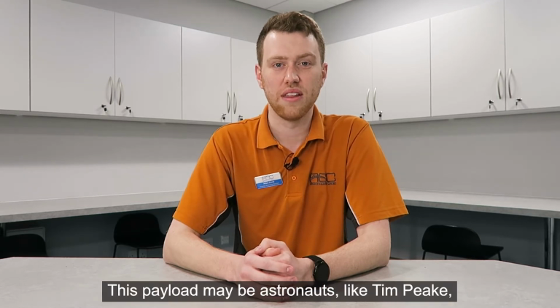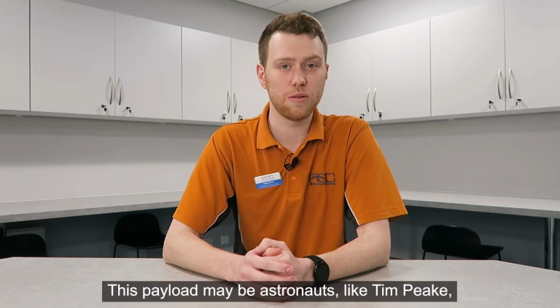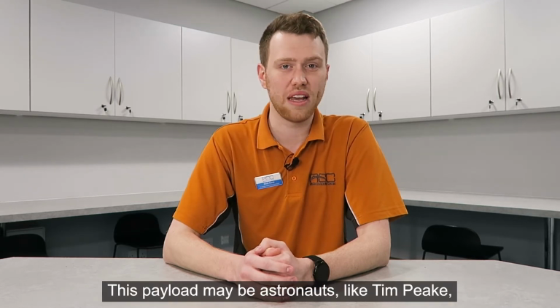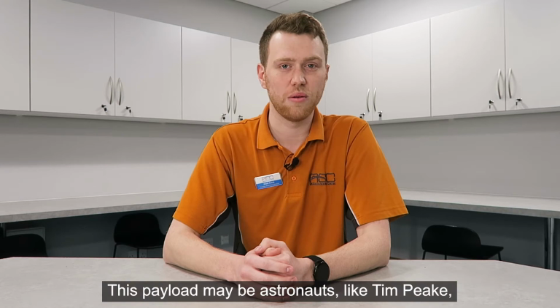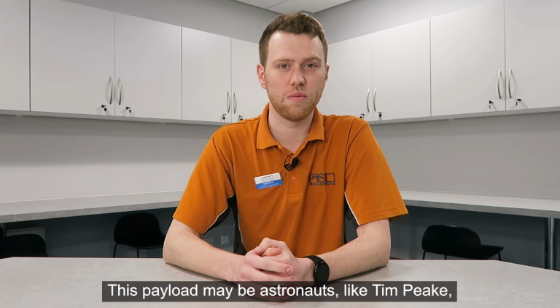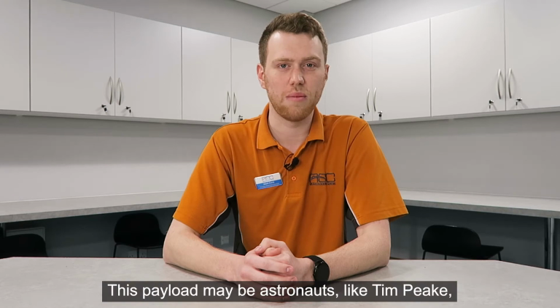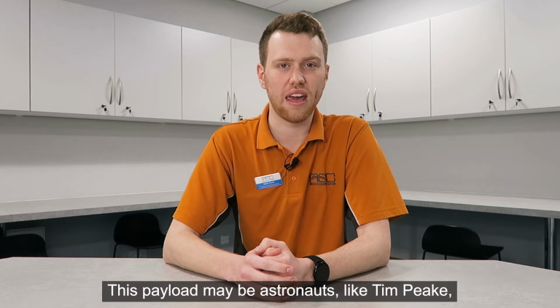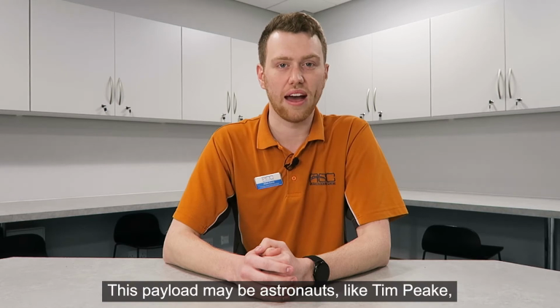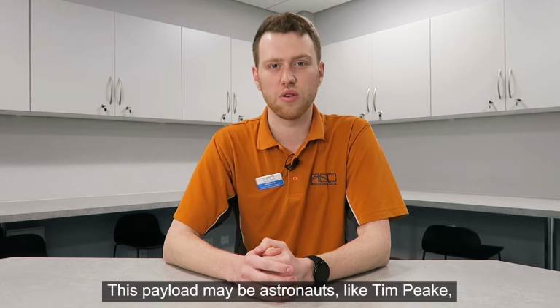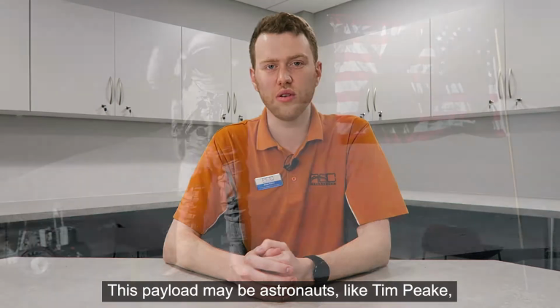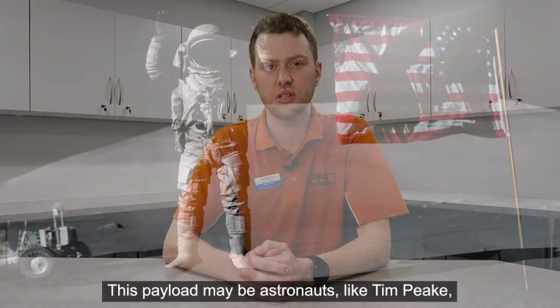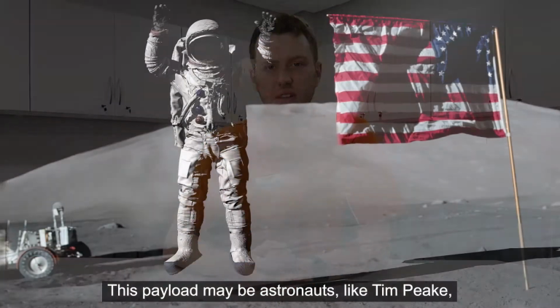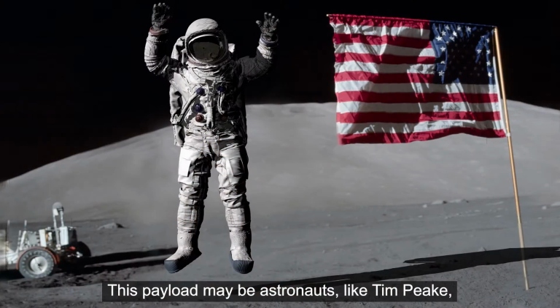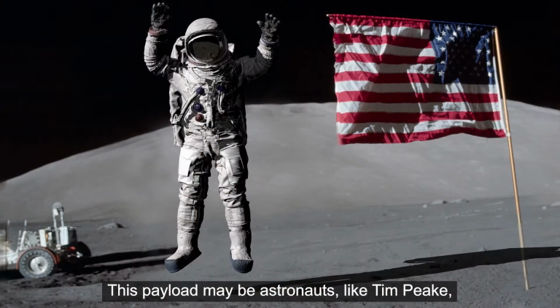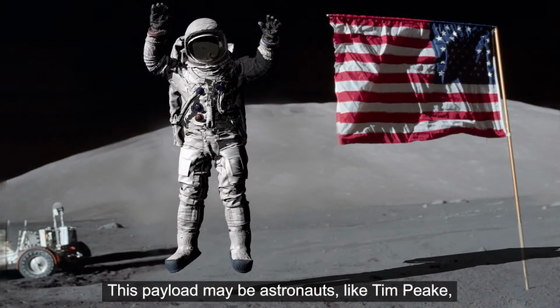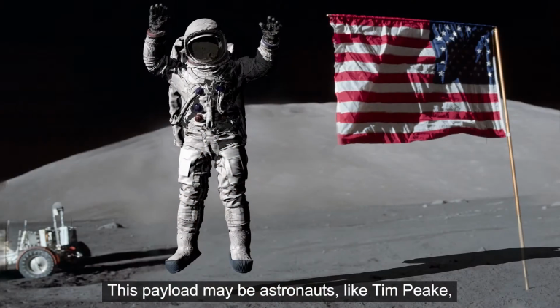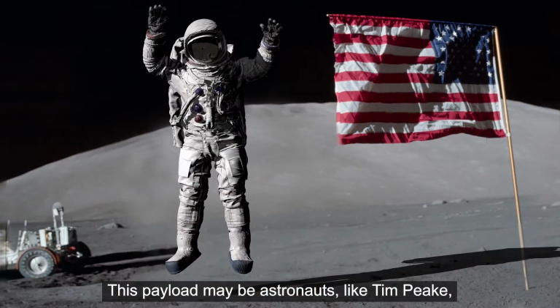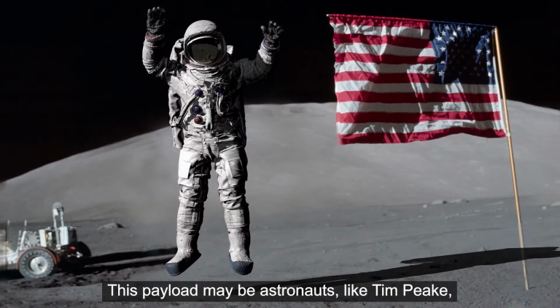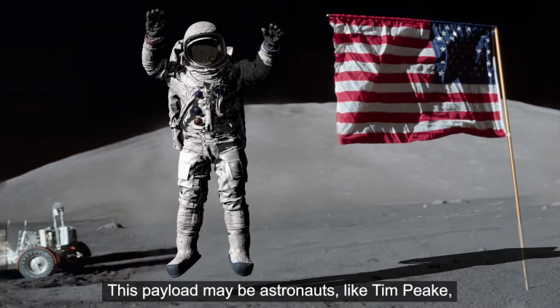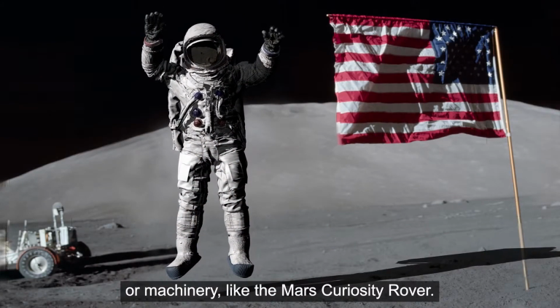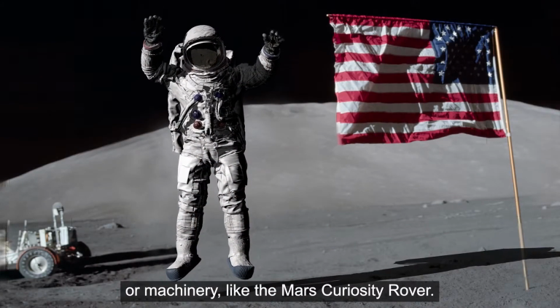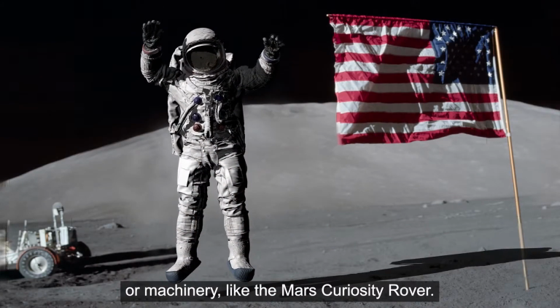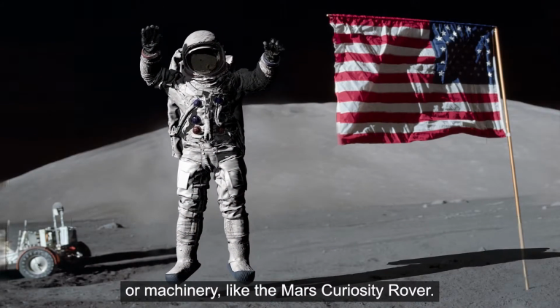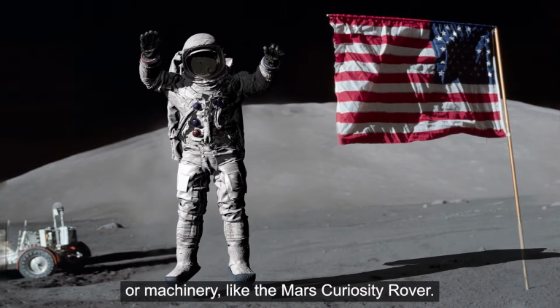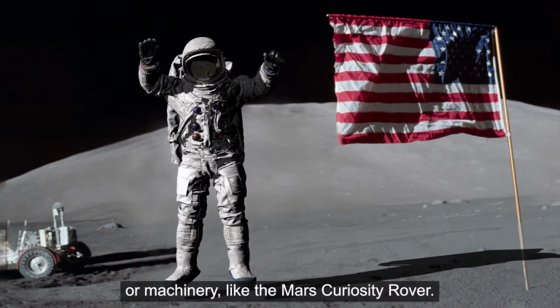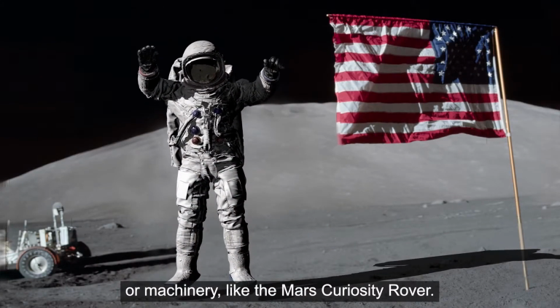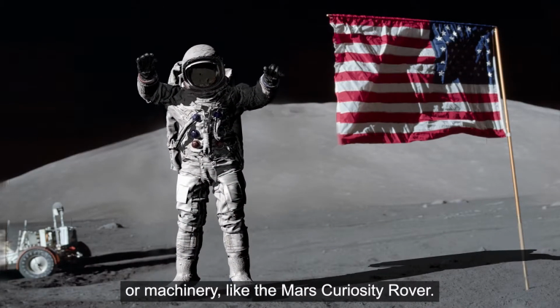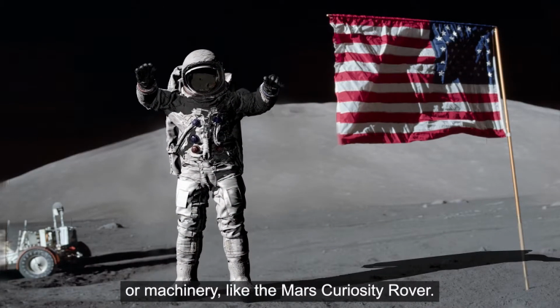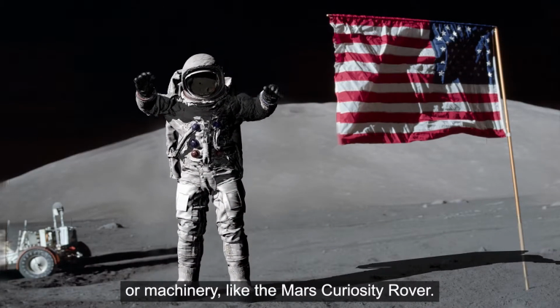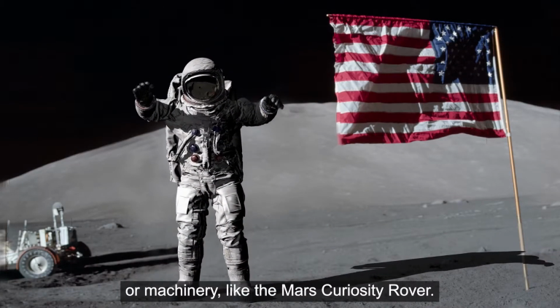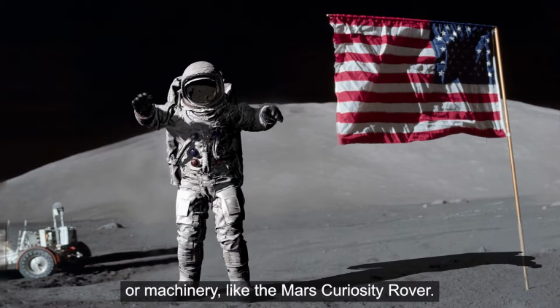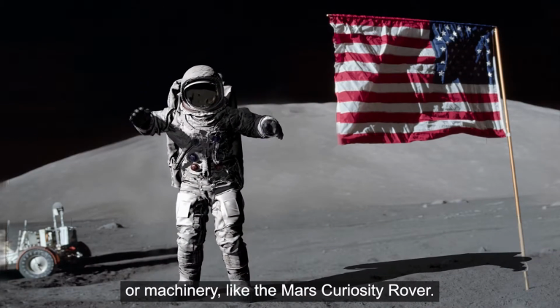This payload may be astronauts like Tim Peake, or machinery like the Mars Curiosity rover.